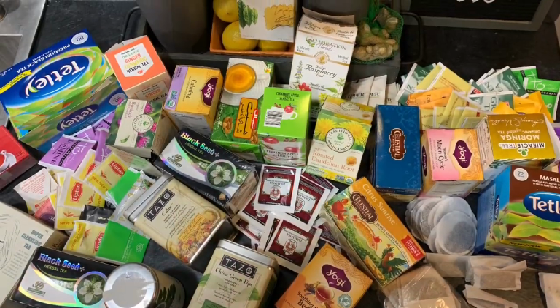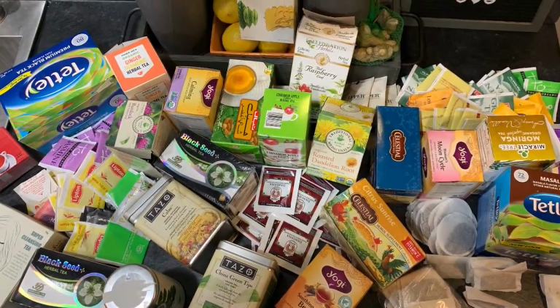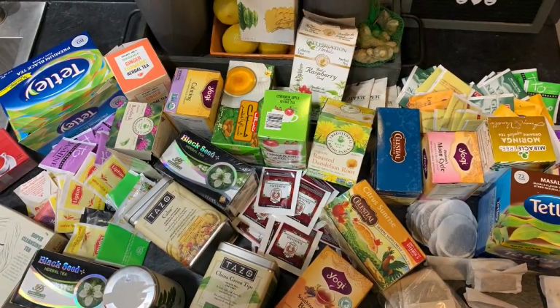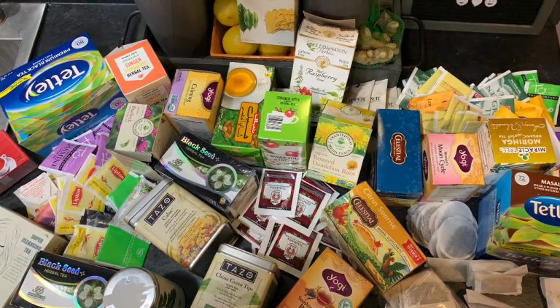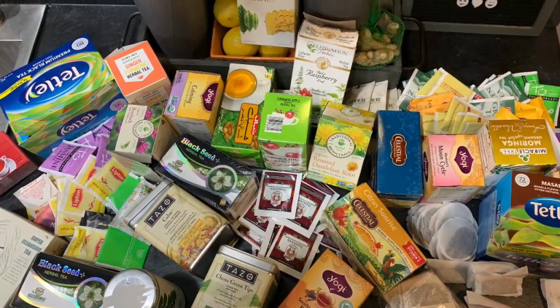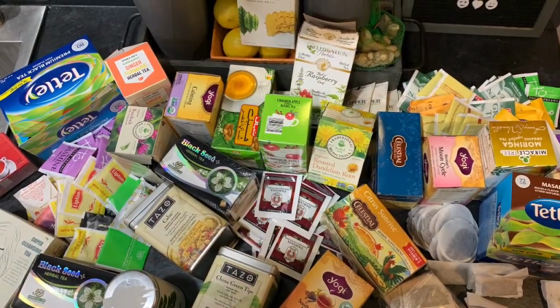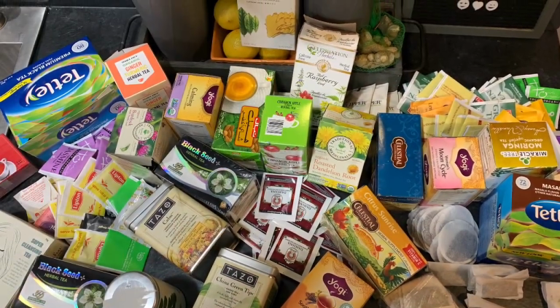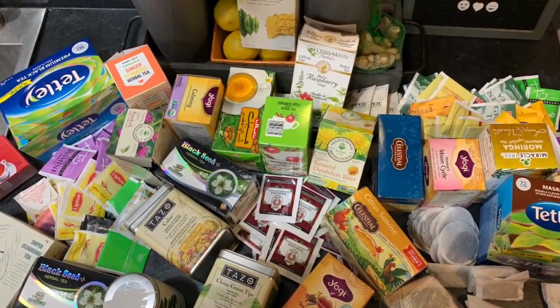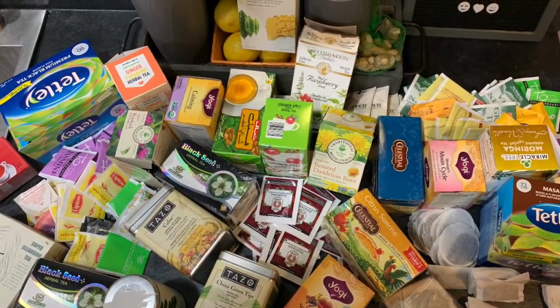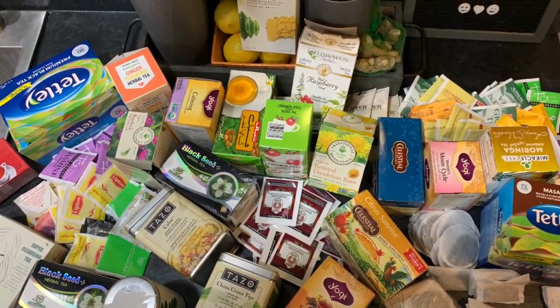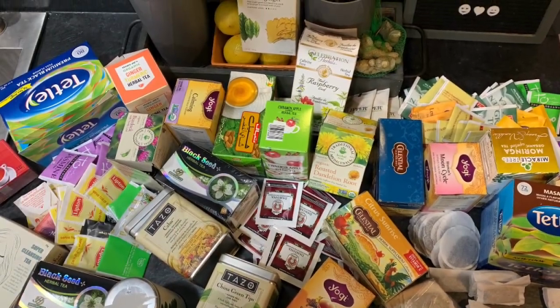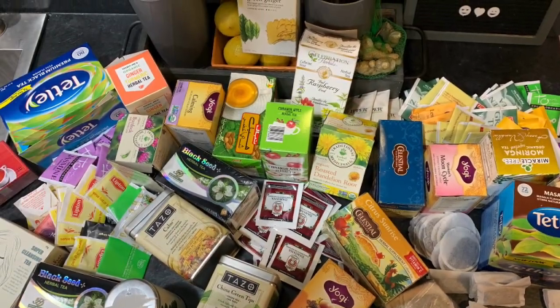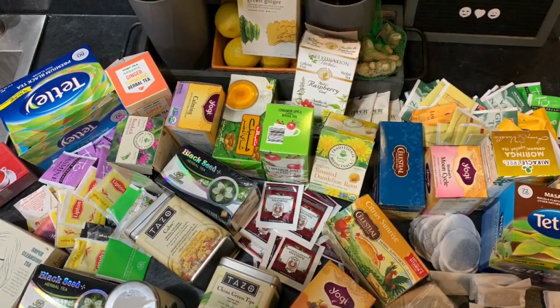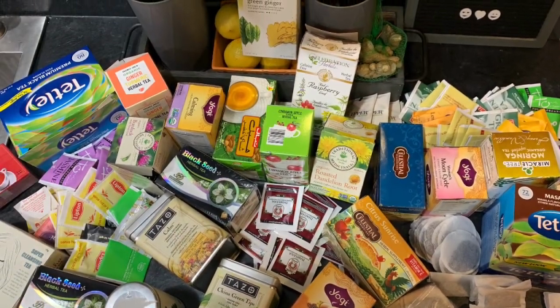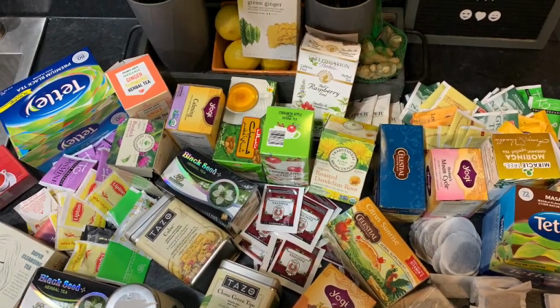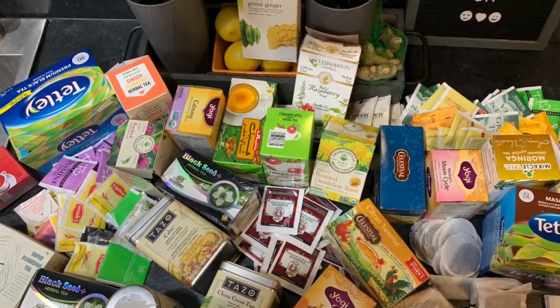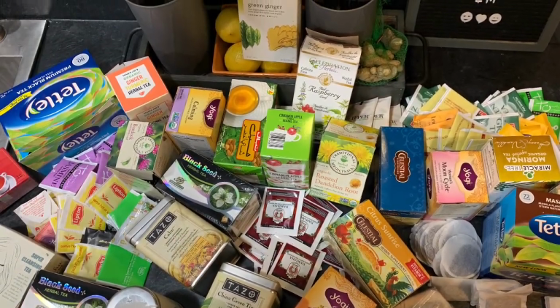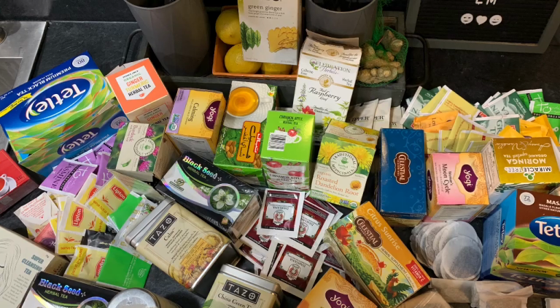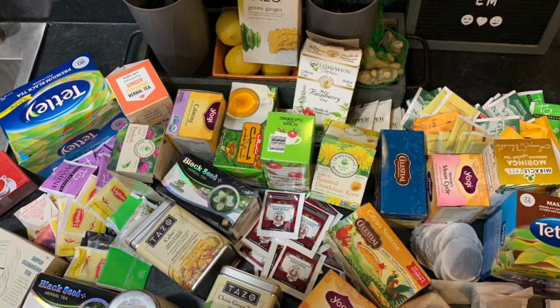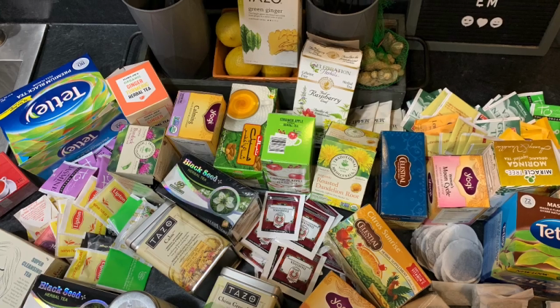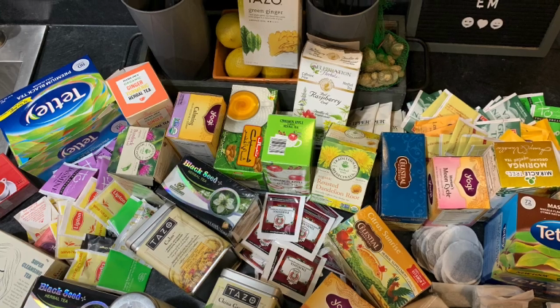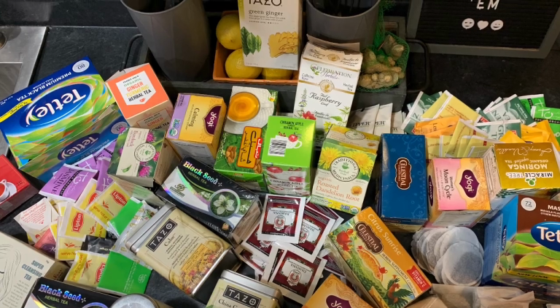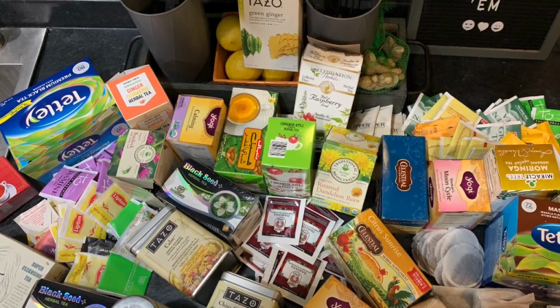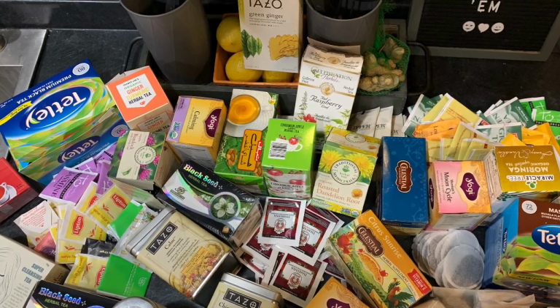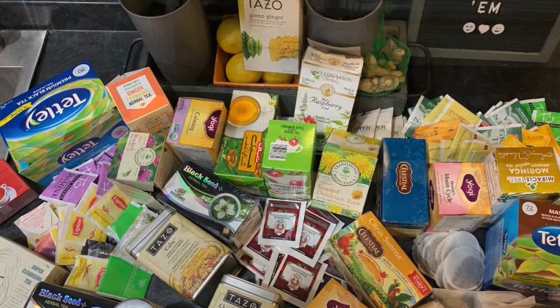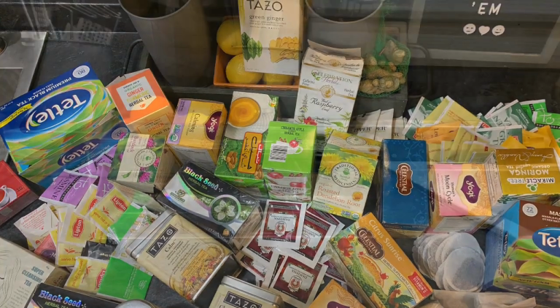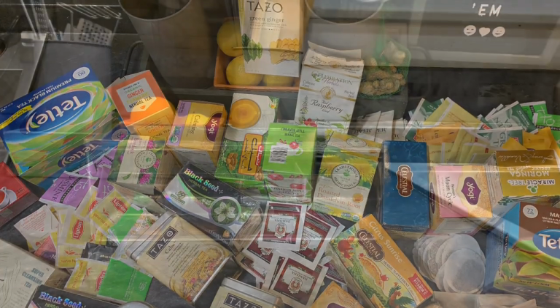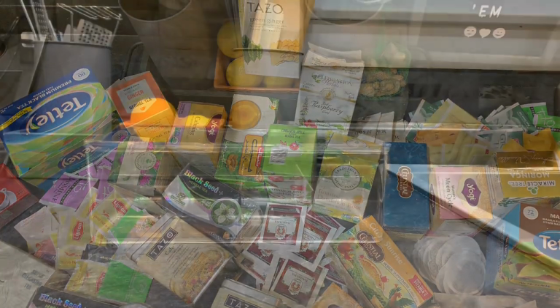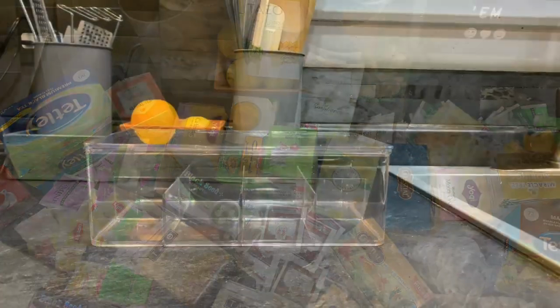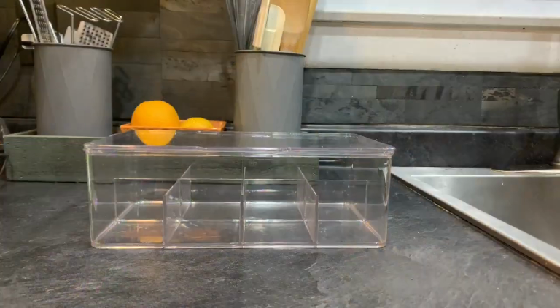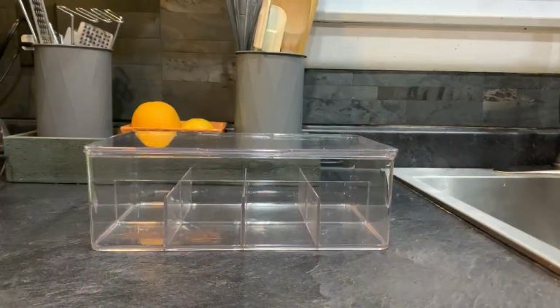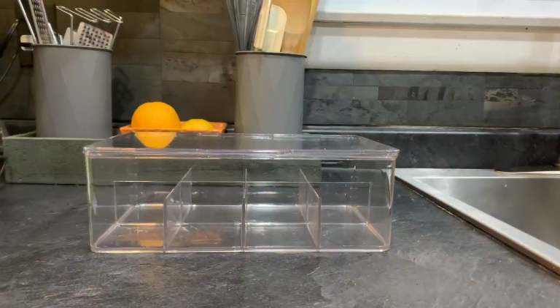Tea hoarders, if you're anything like me, you have a cabinet full of teas like this. Don't worry, let me help you out.